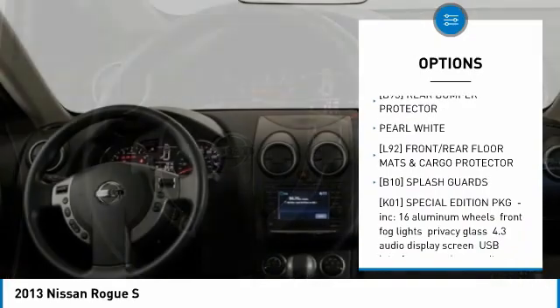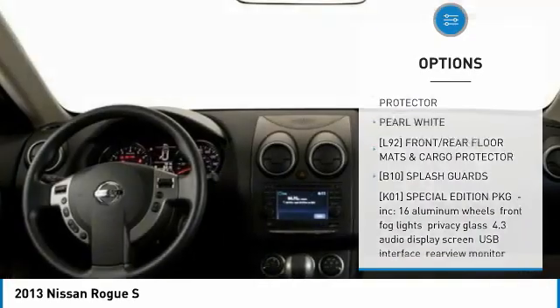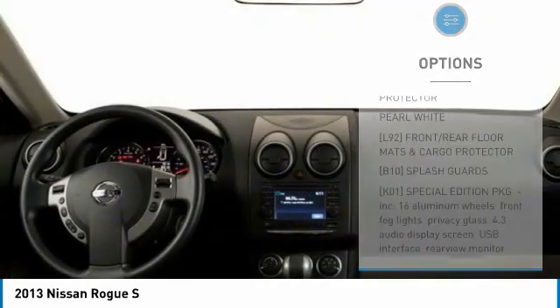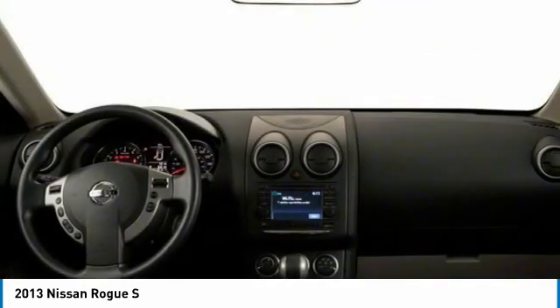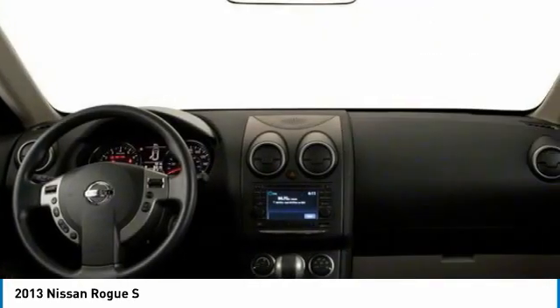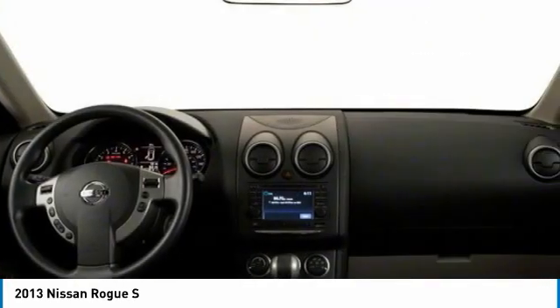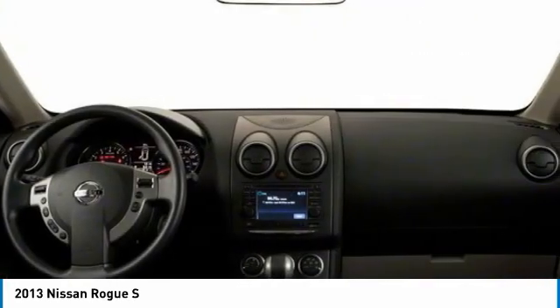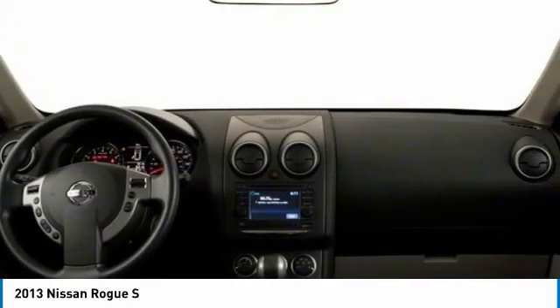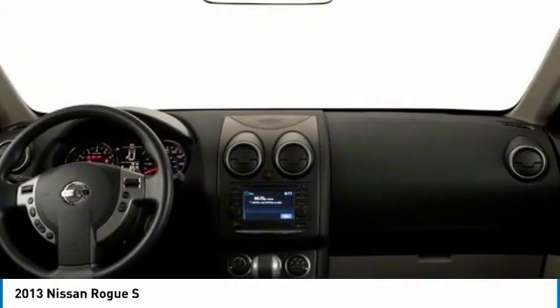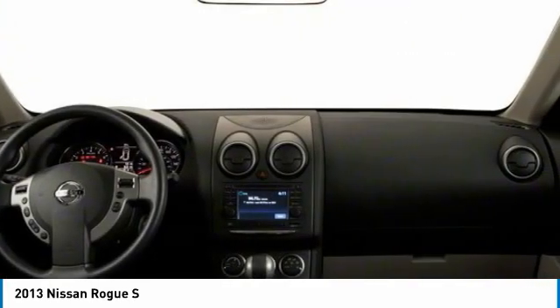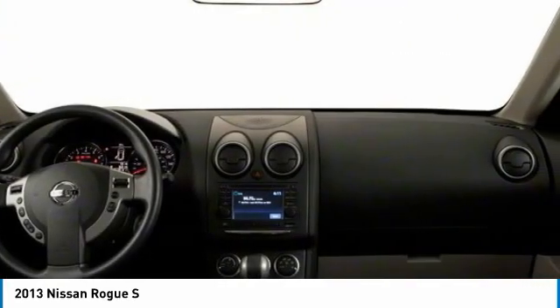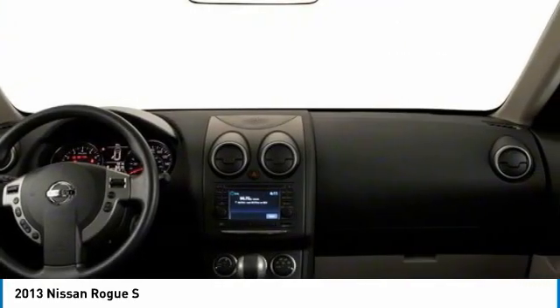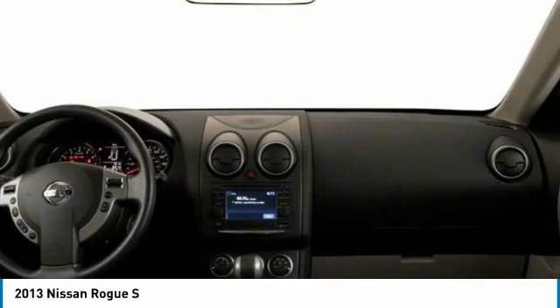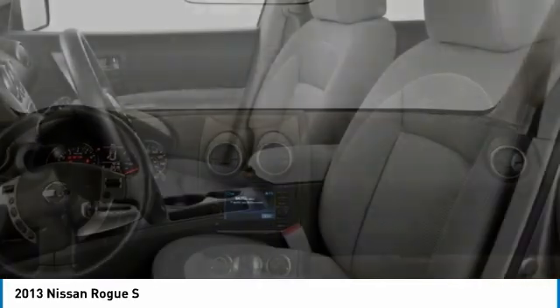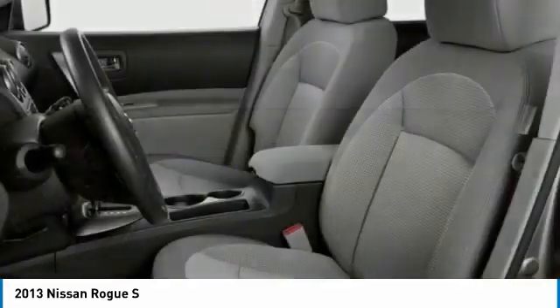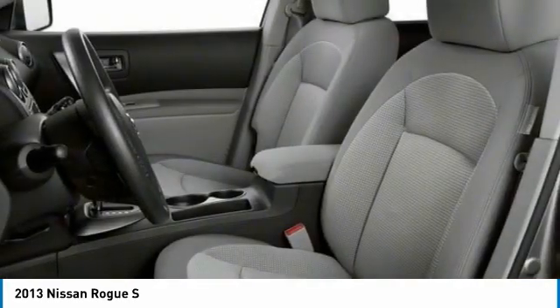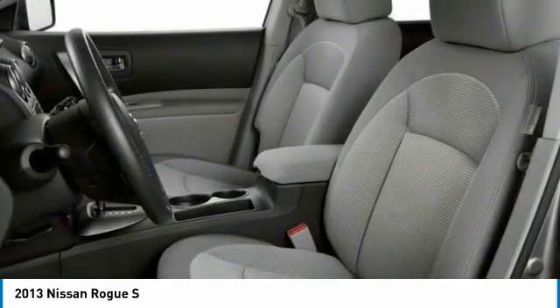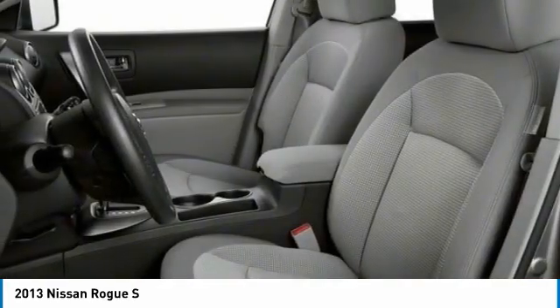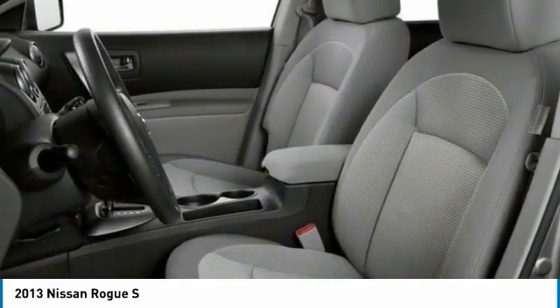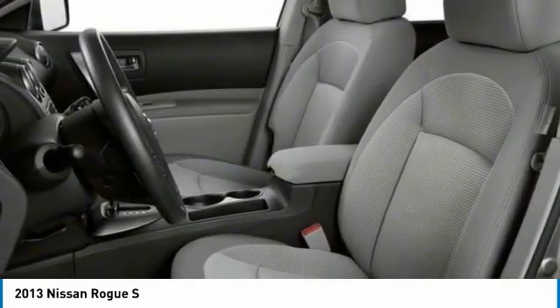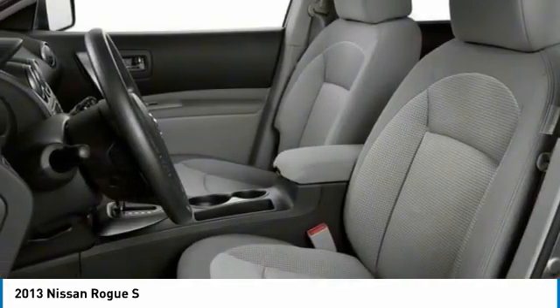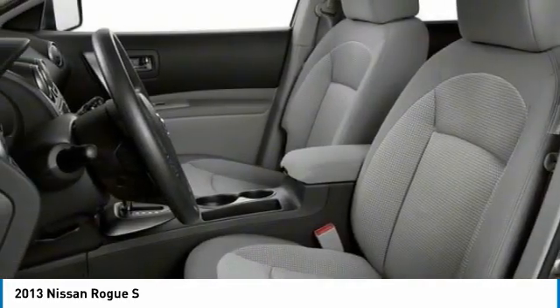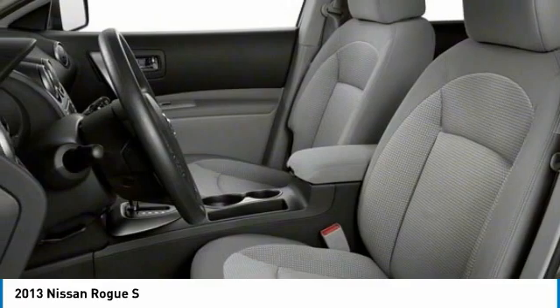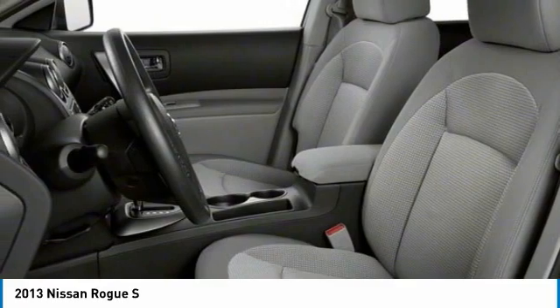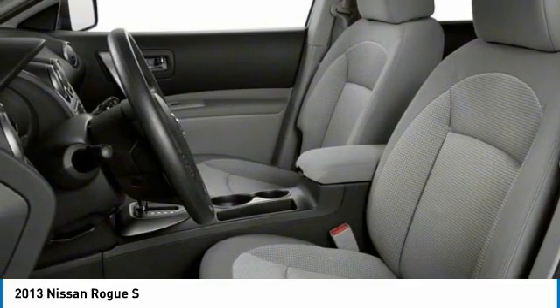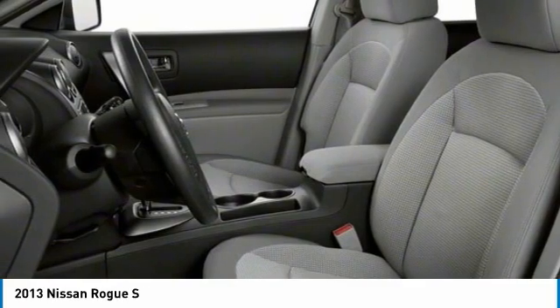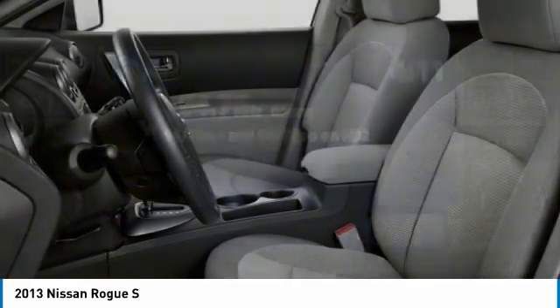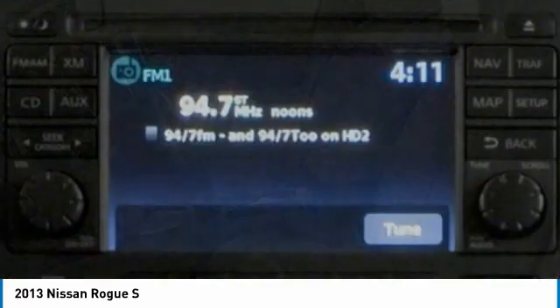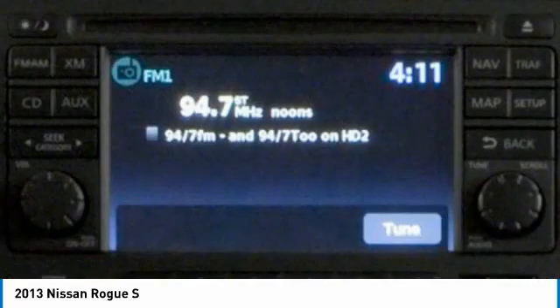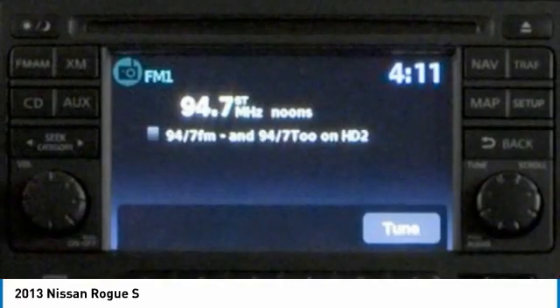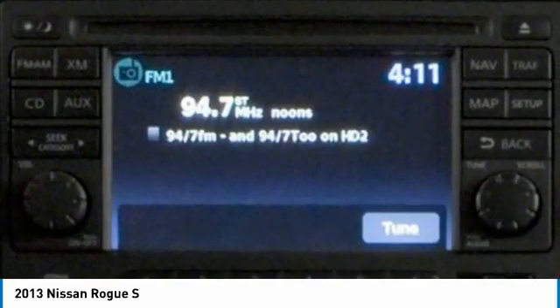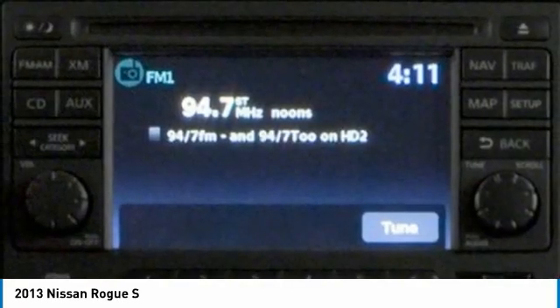Driver illuminated vanity mirror, four wheel disc brakes, tires — front all season. Come take a test drive today.